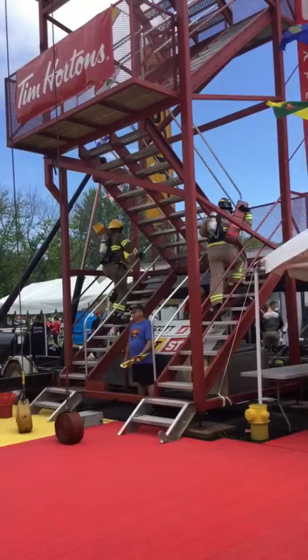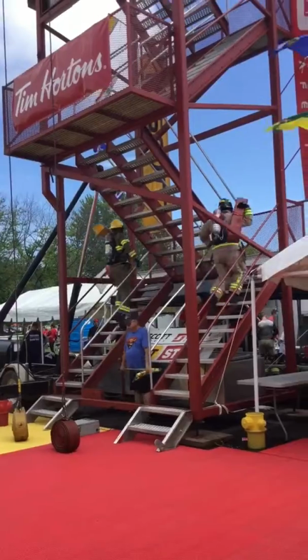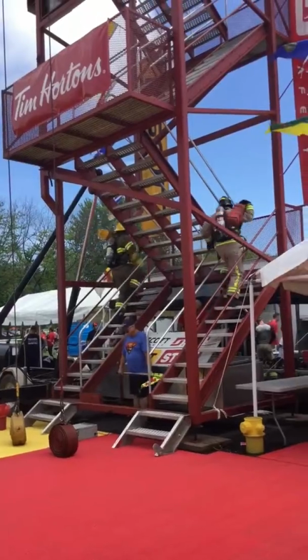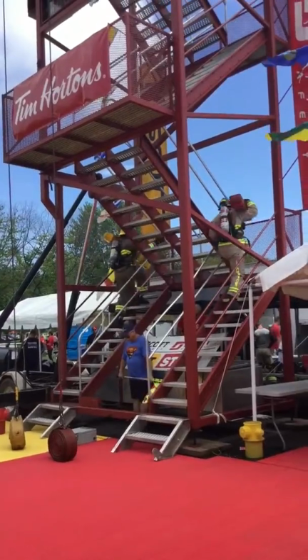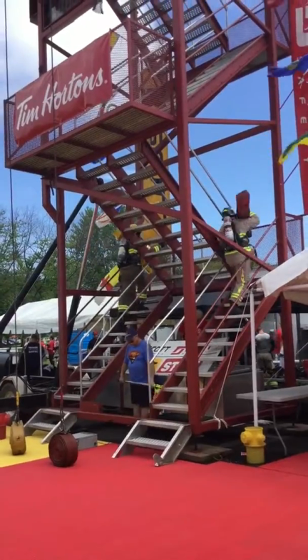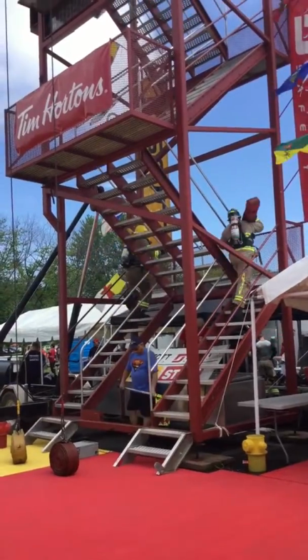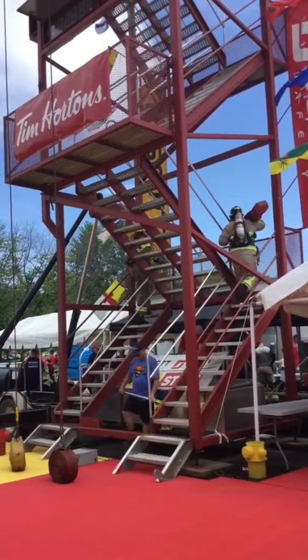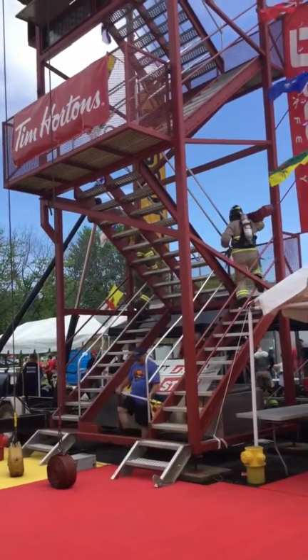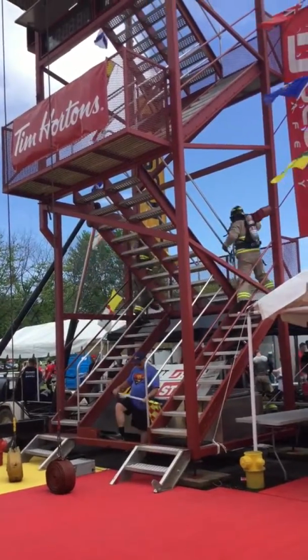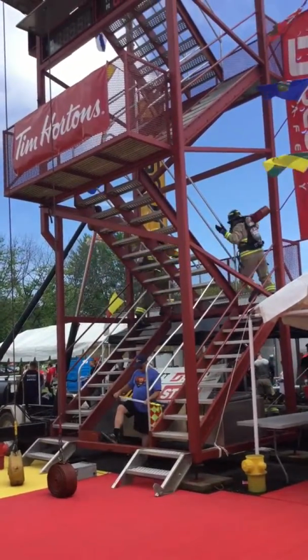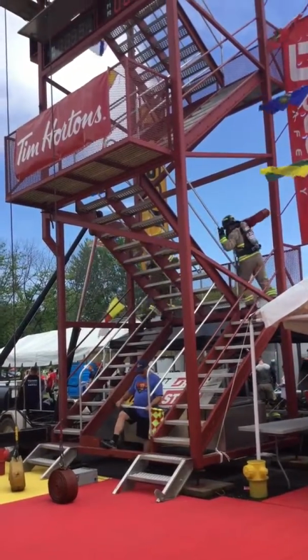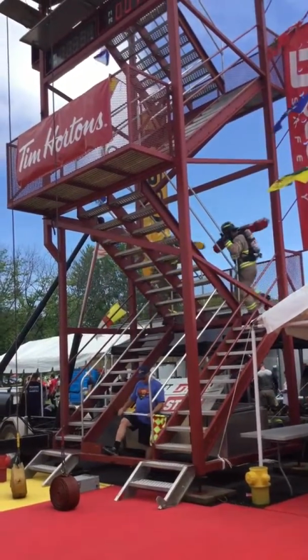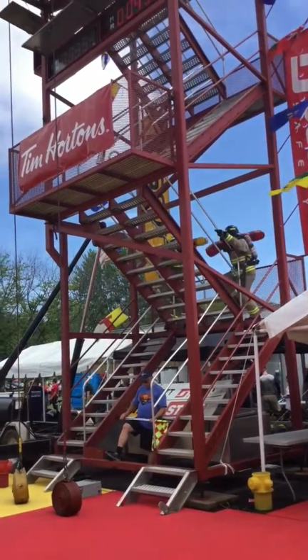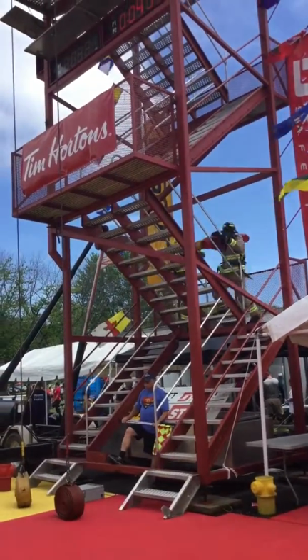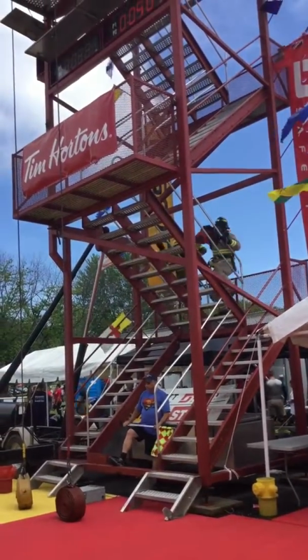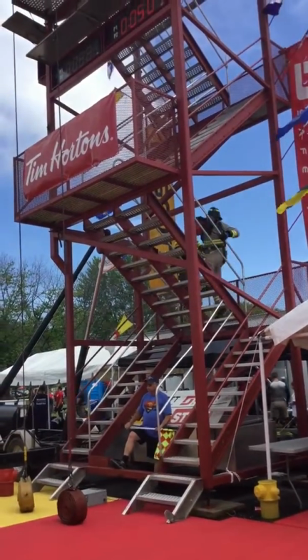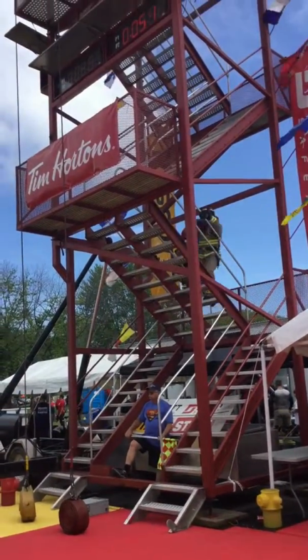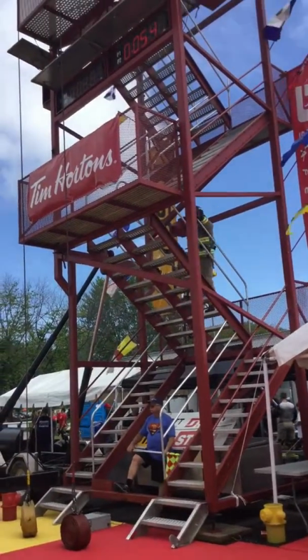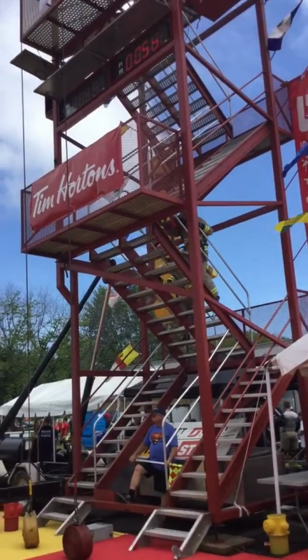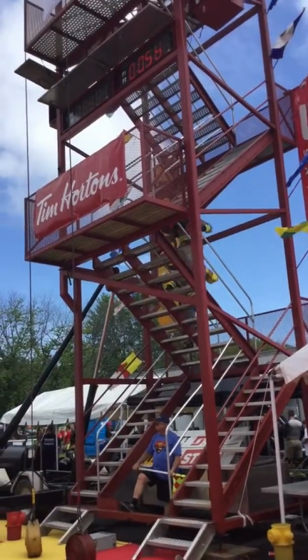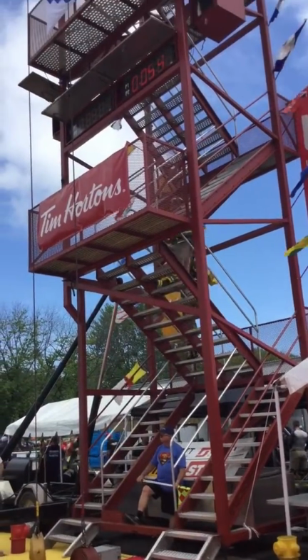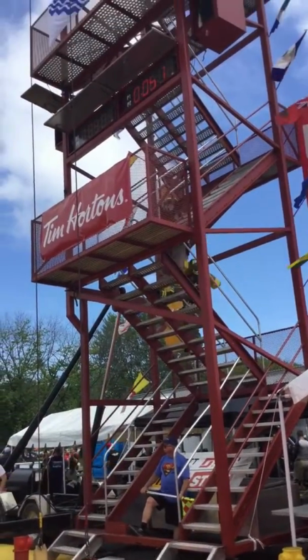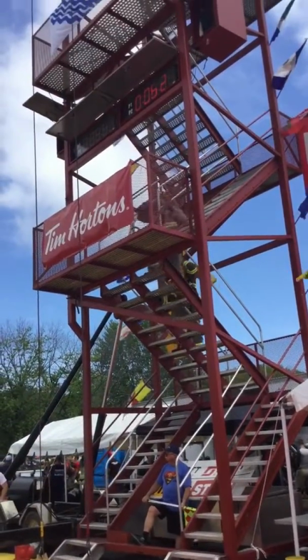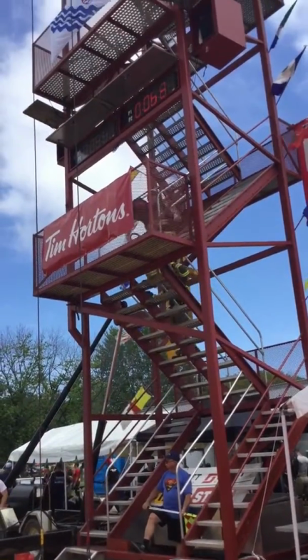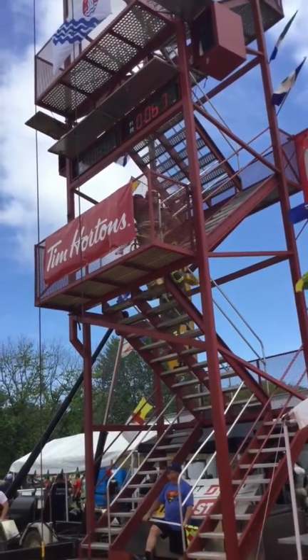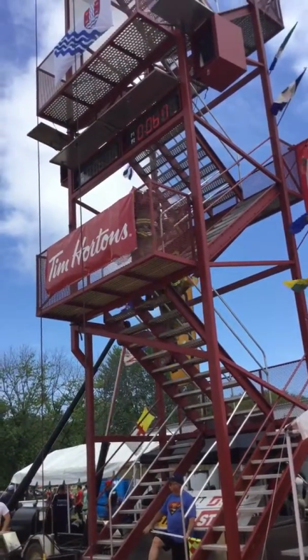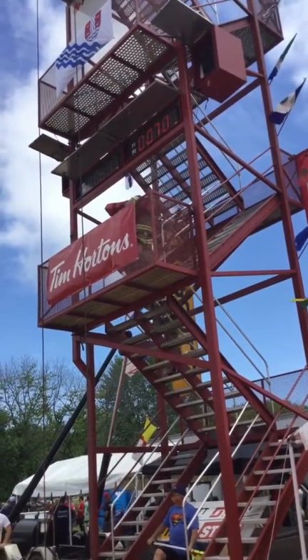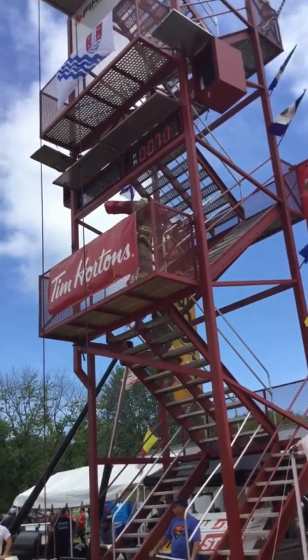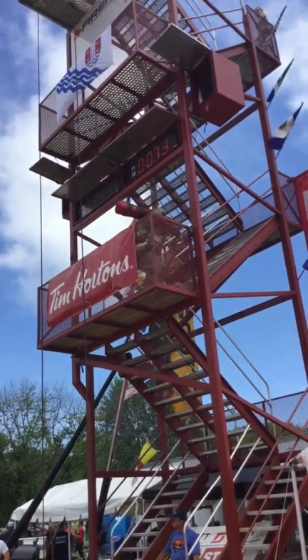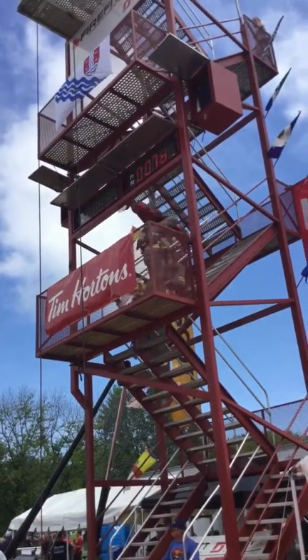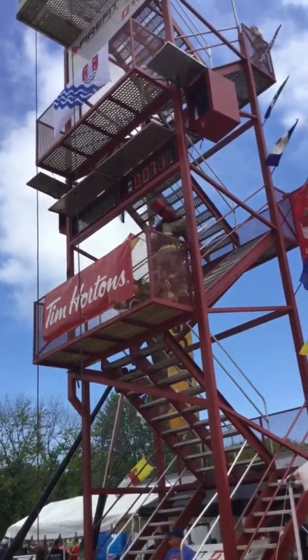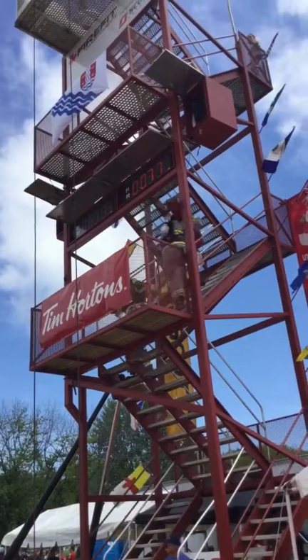Horn sounds, competitors on the course. Devin Young in the red lane, Nick Beardsmaug.